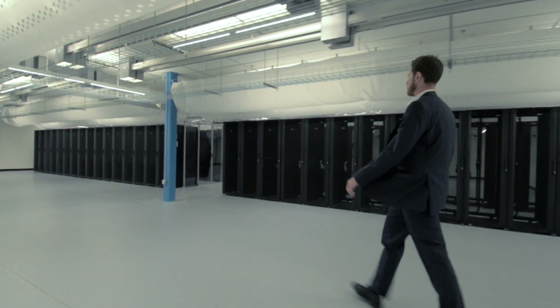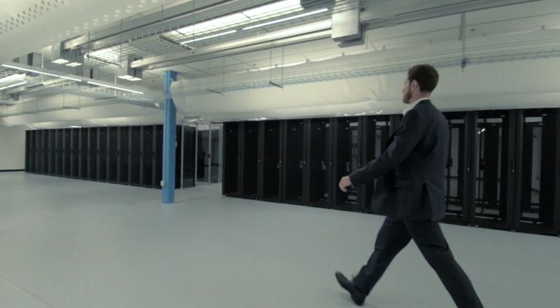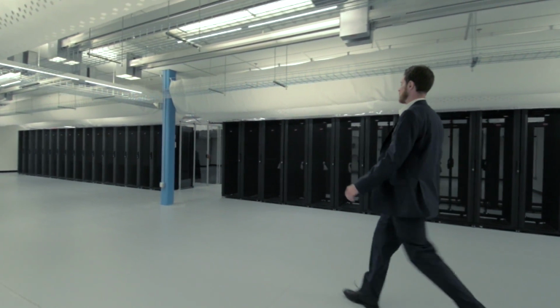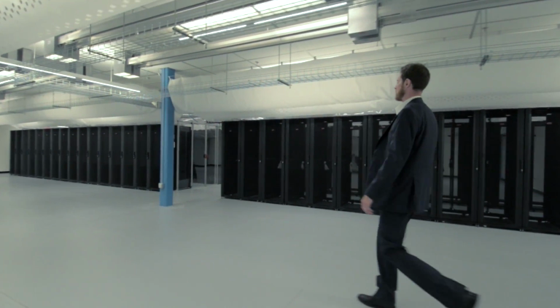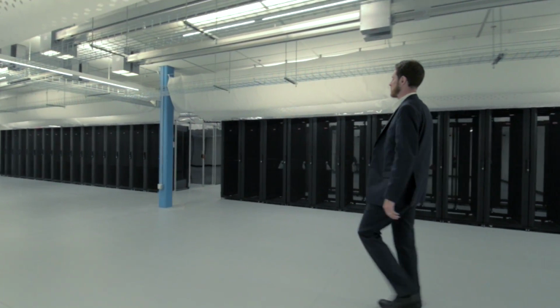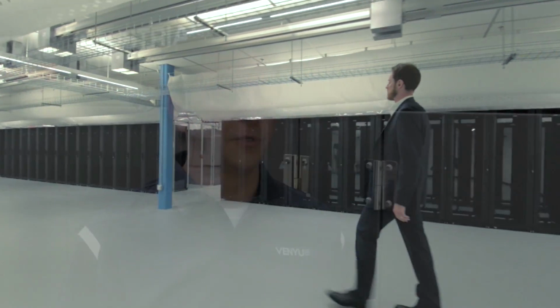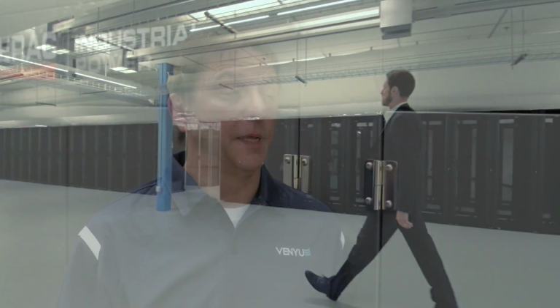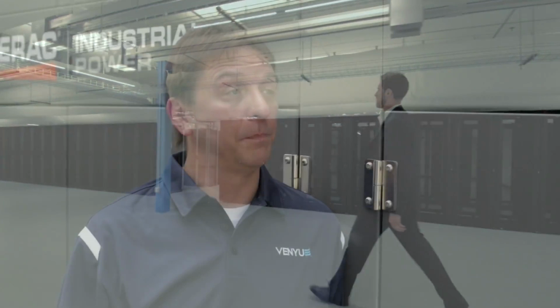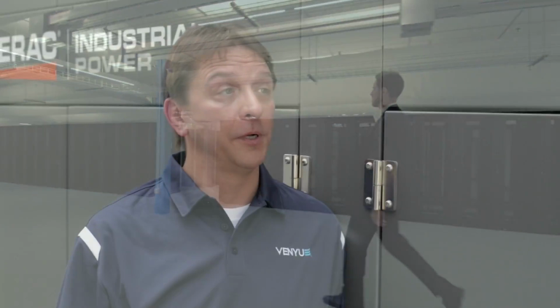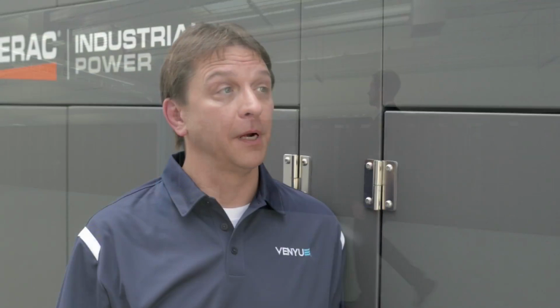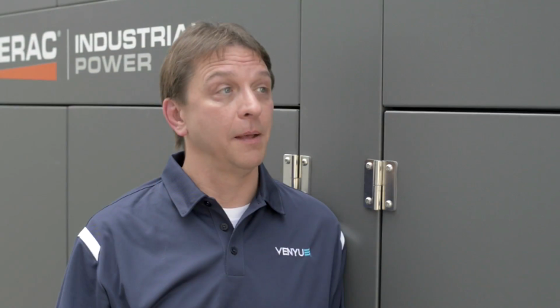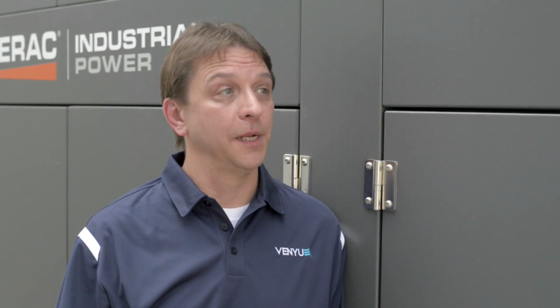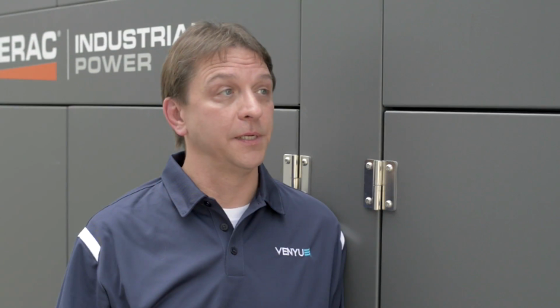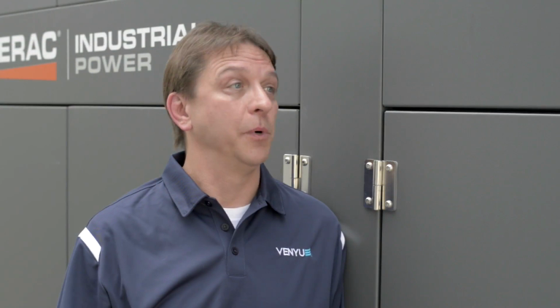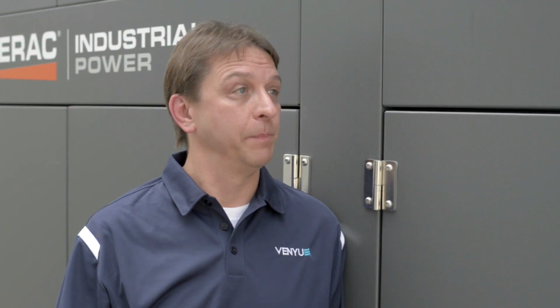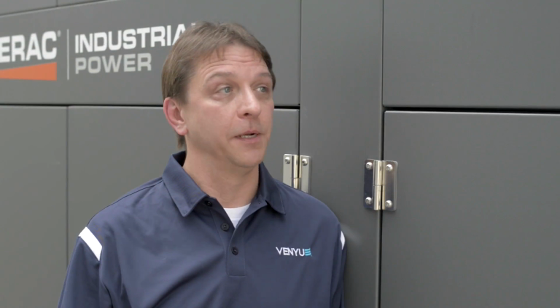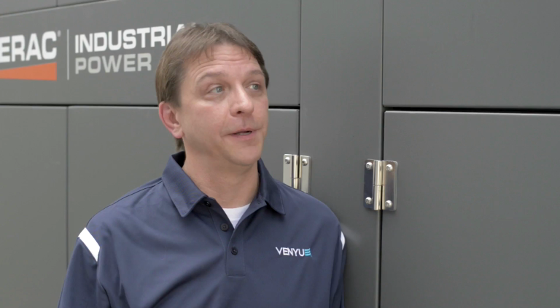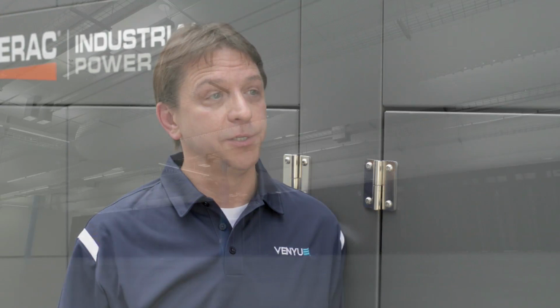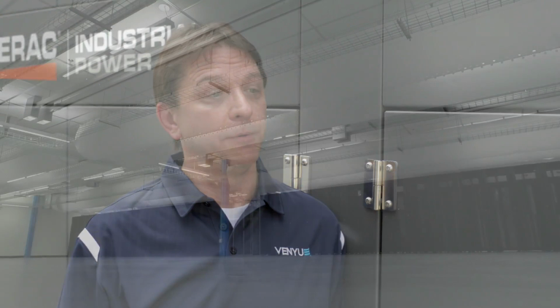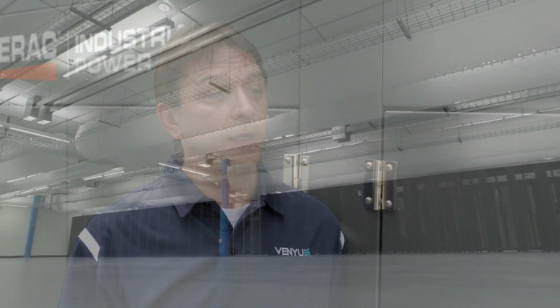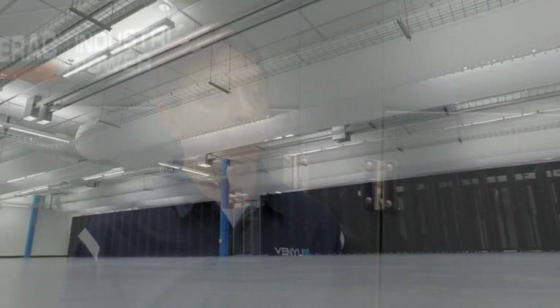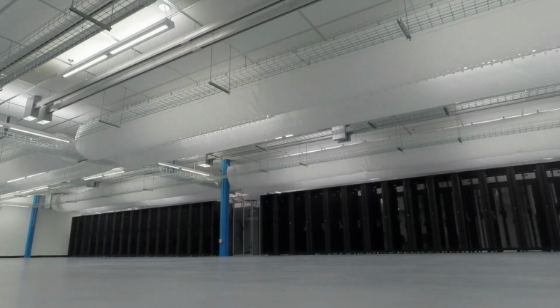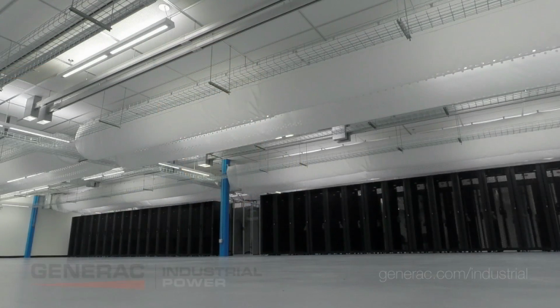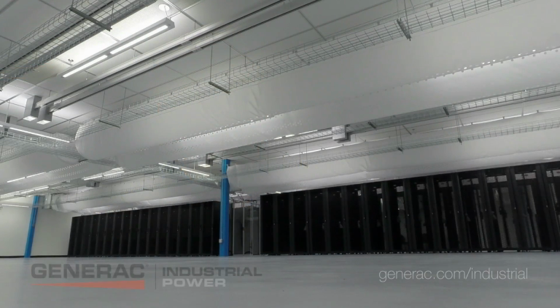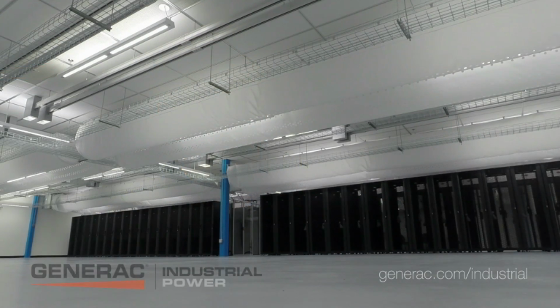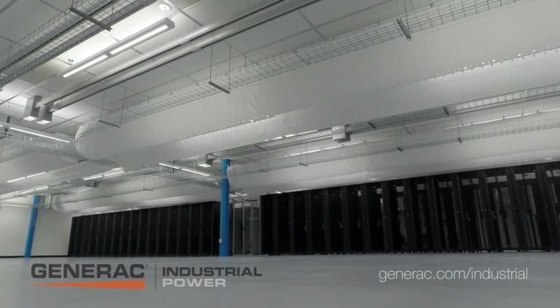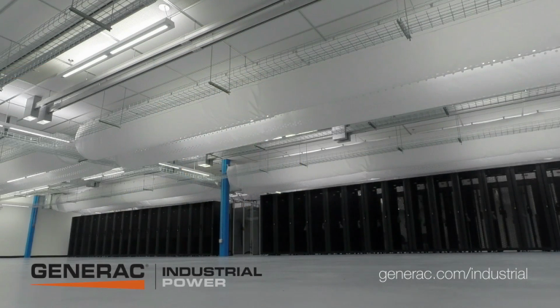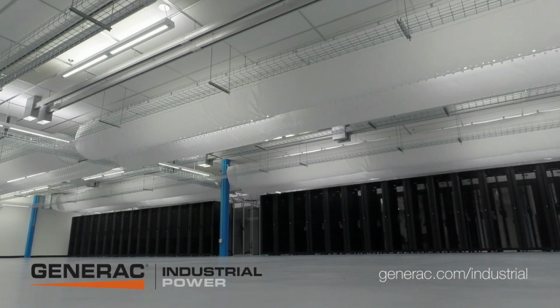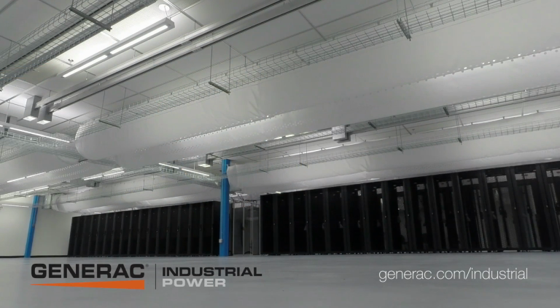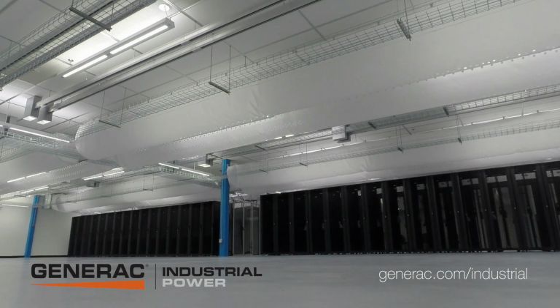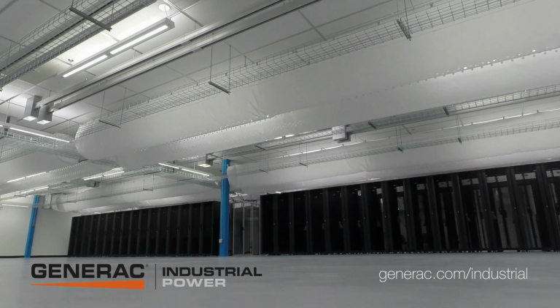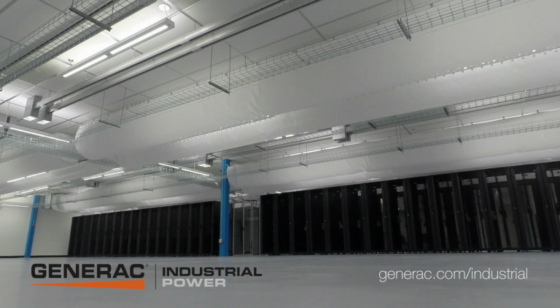Our customers depend upon the reliability. We depend upon Generac. We depend upon the reliability of Generac.